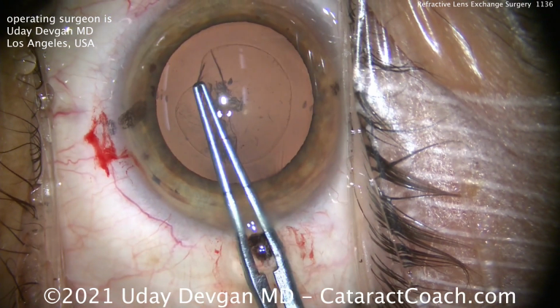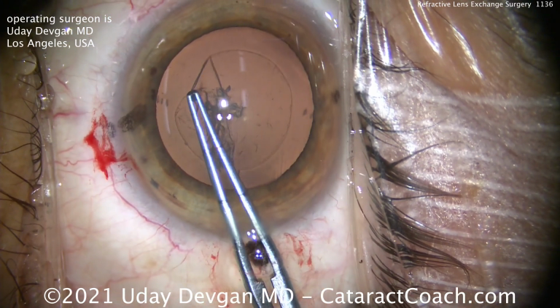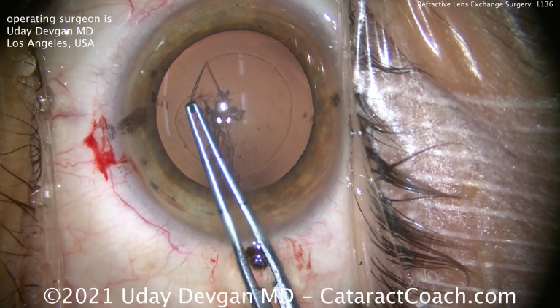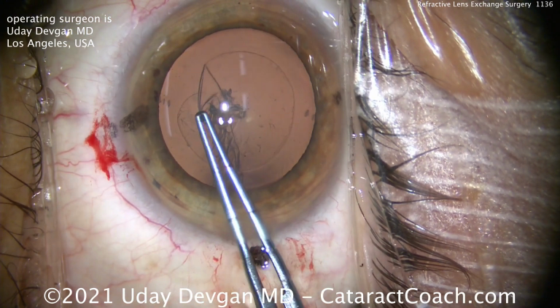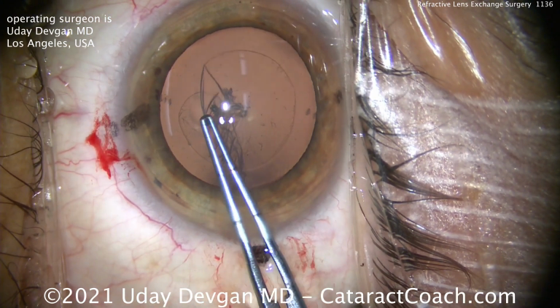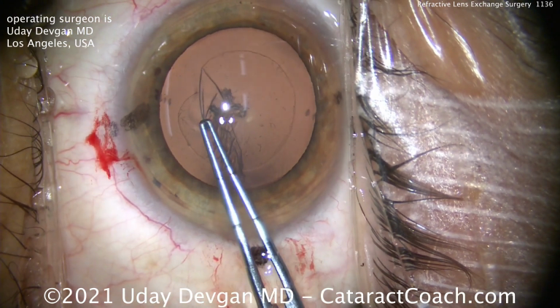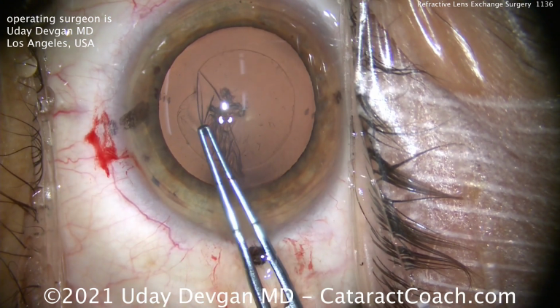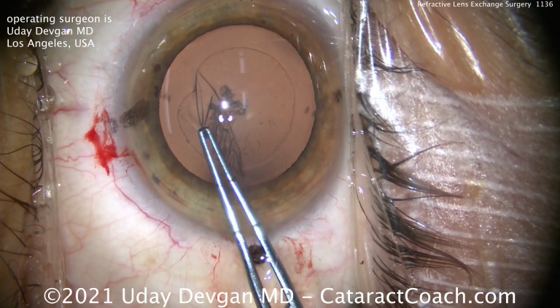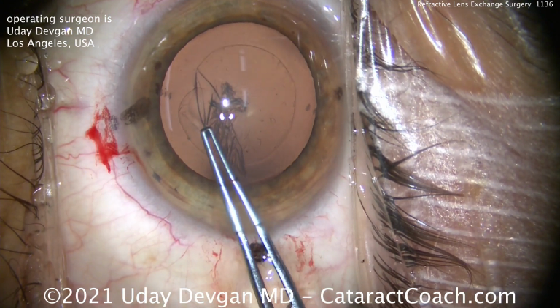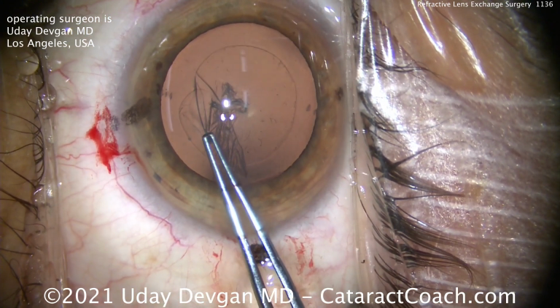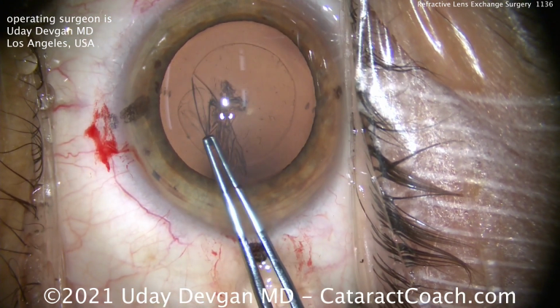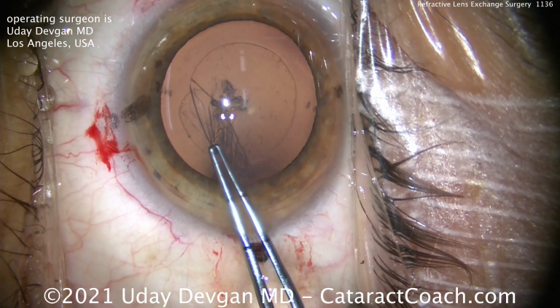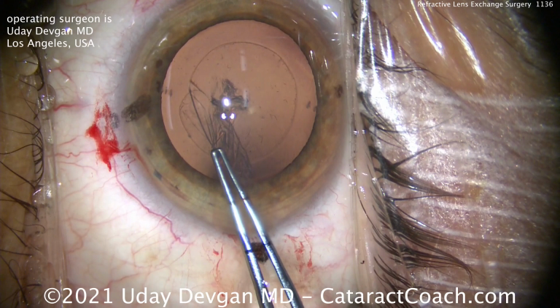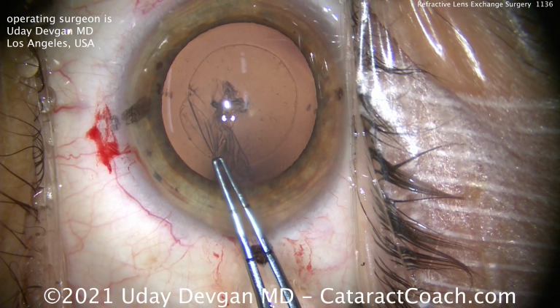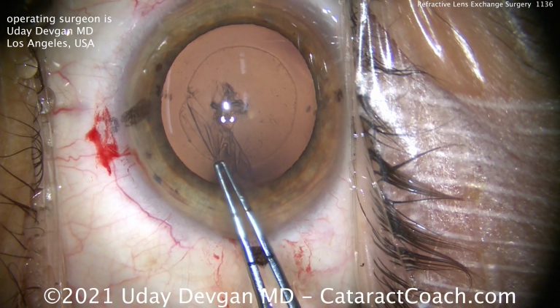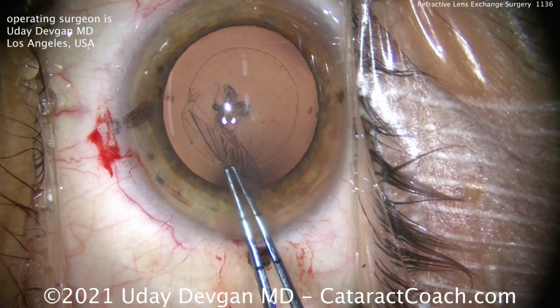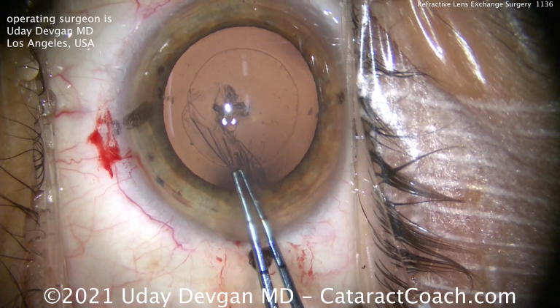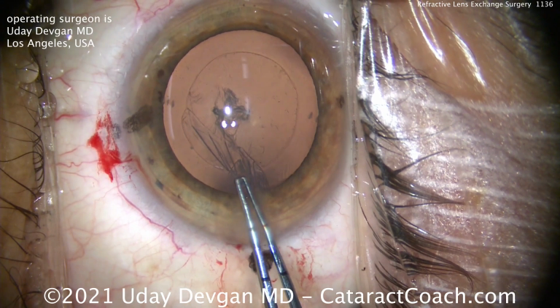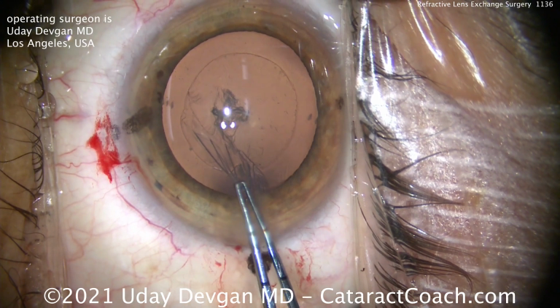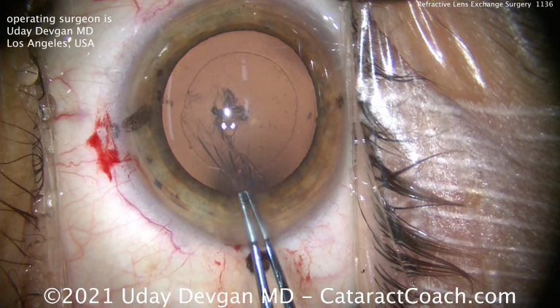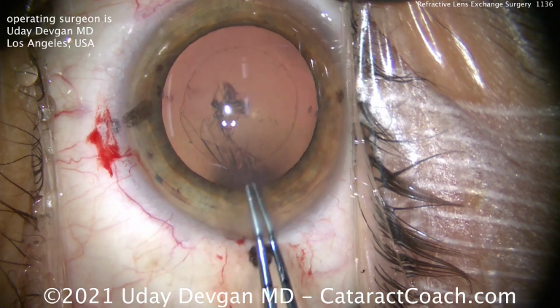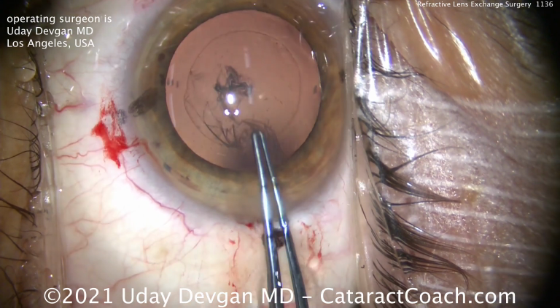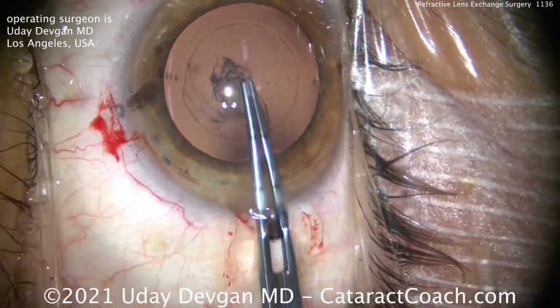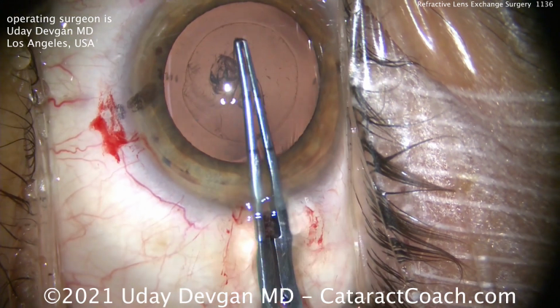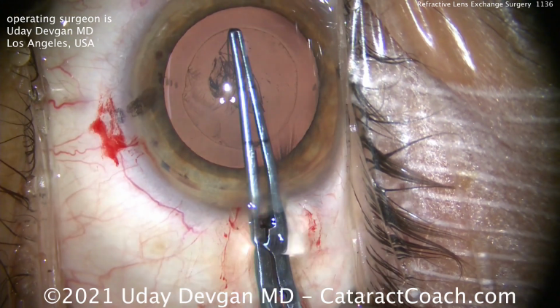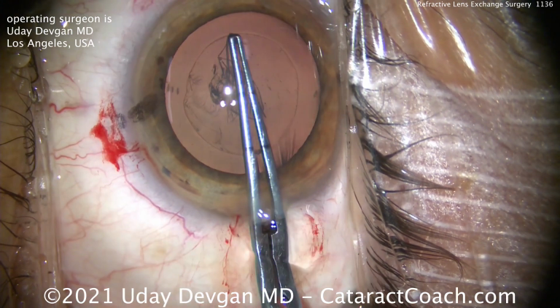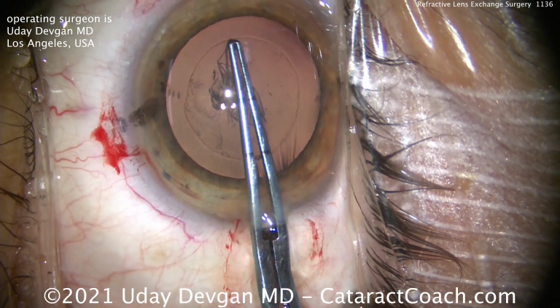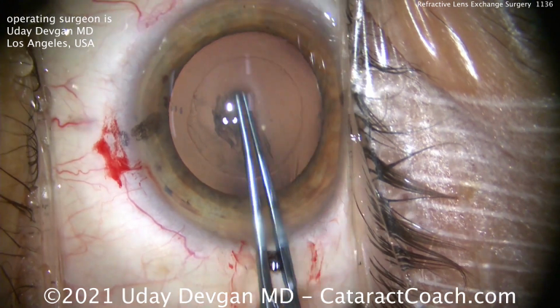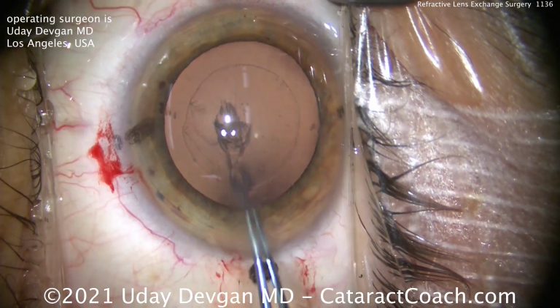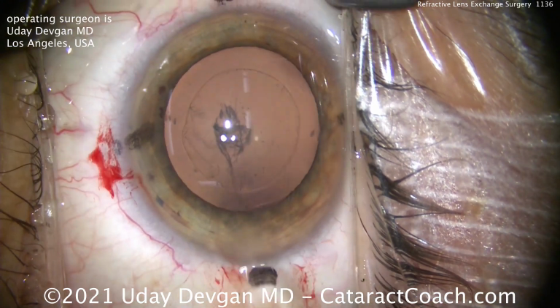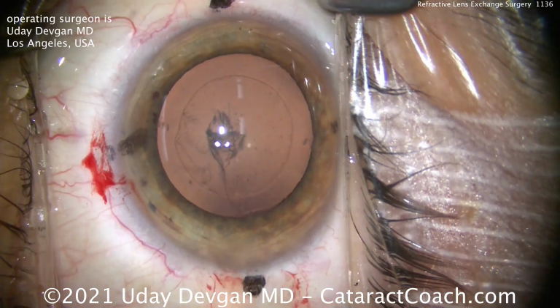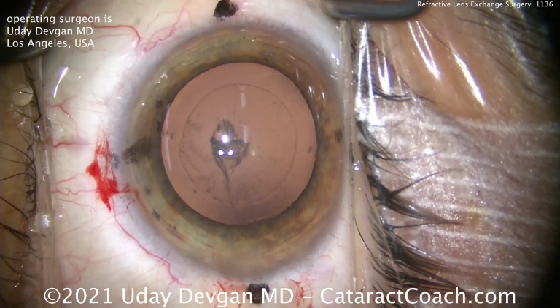We really have to take our time to make sure we create a beautiful capsular rhexis. And you can see here — that's pretty beautiful. We can measure it out: five millimeters.